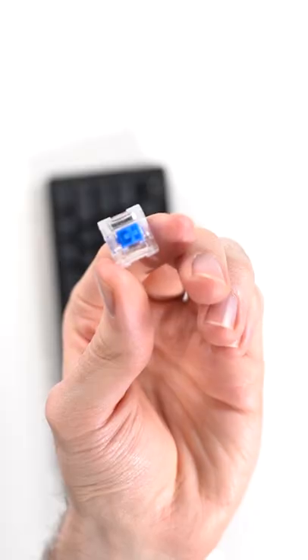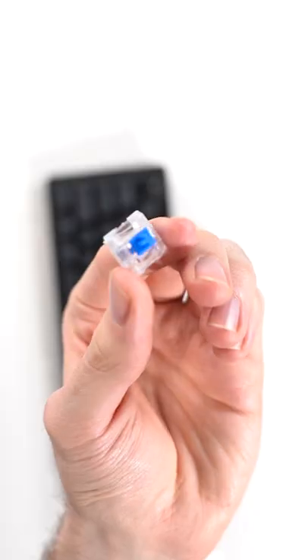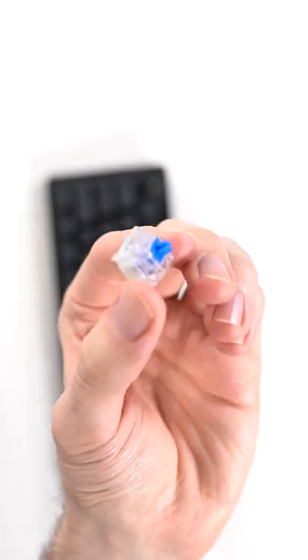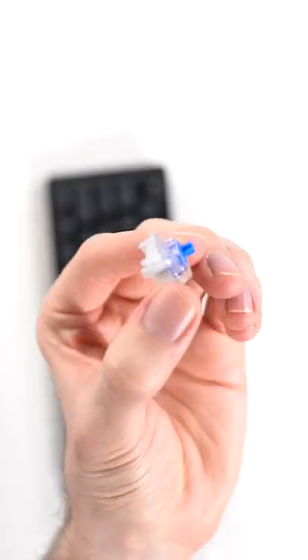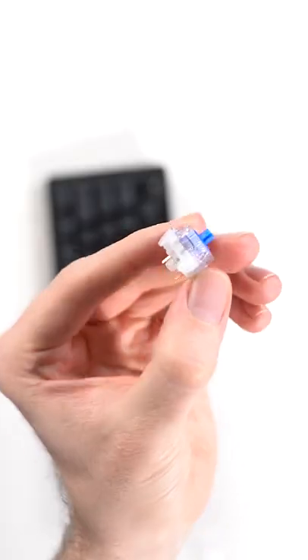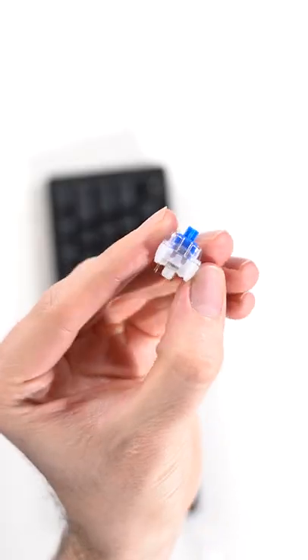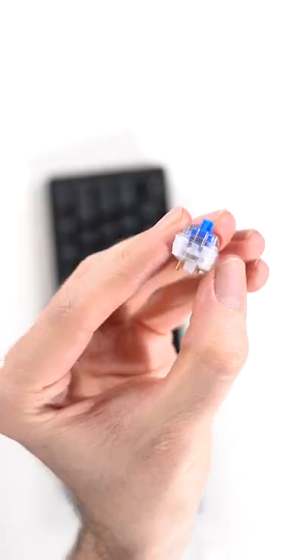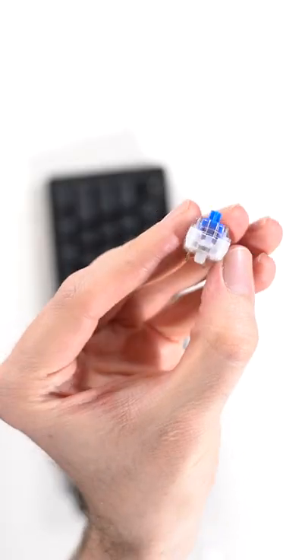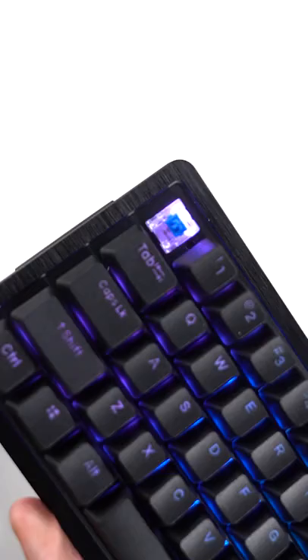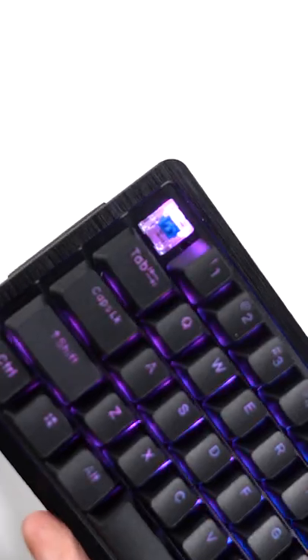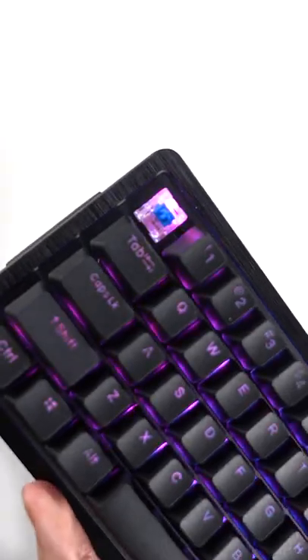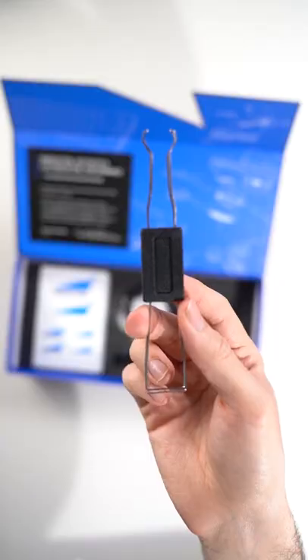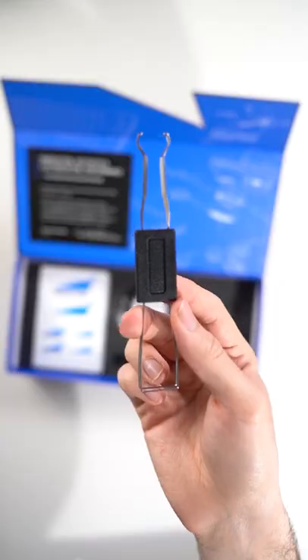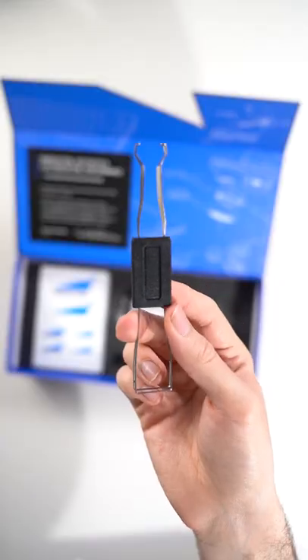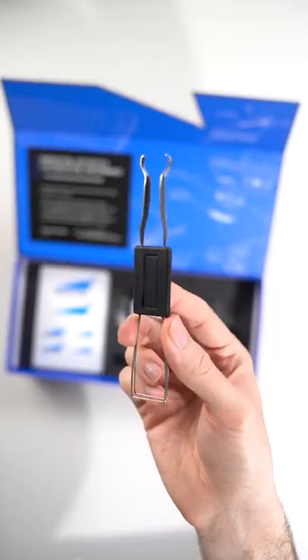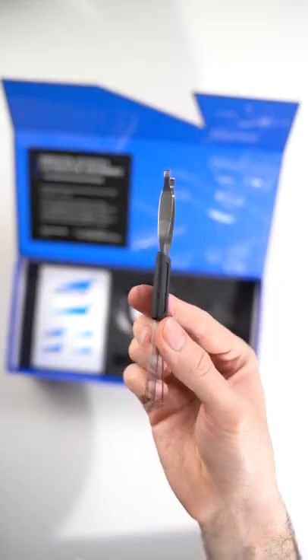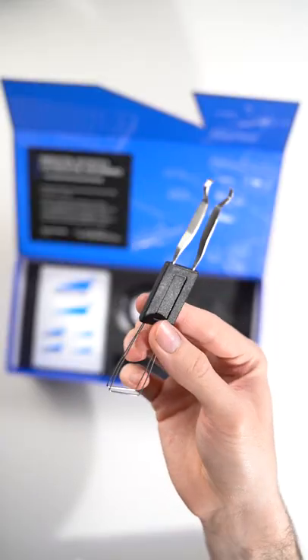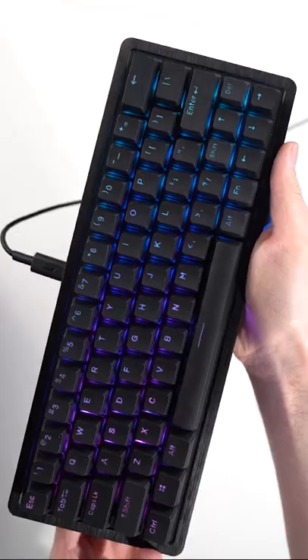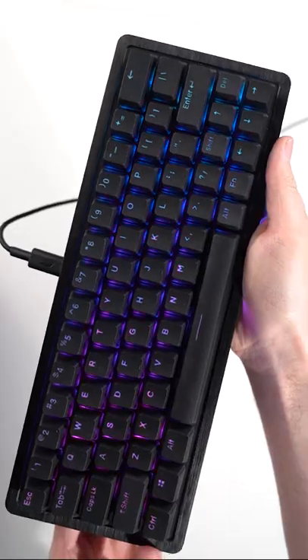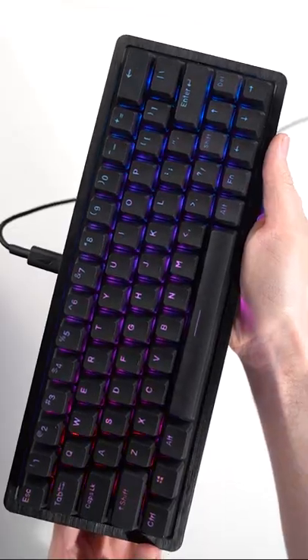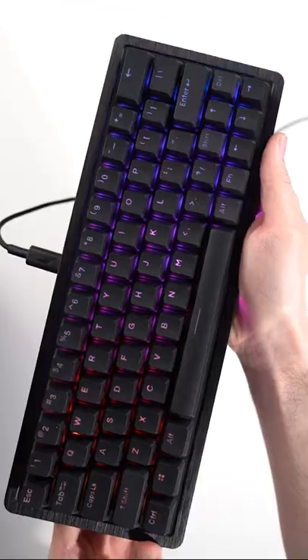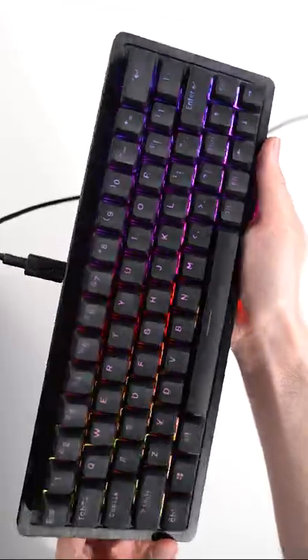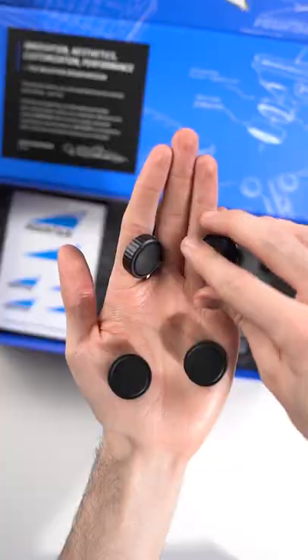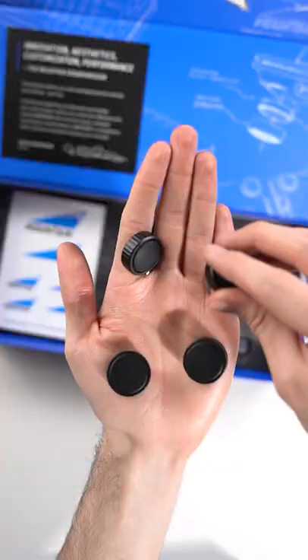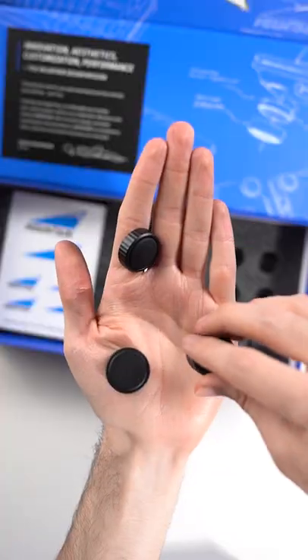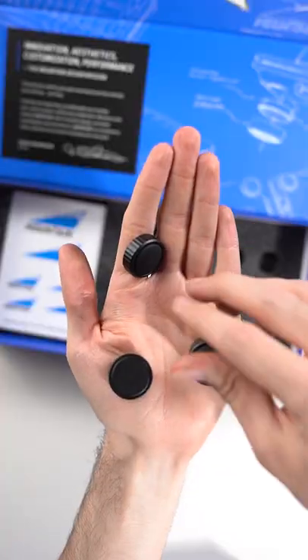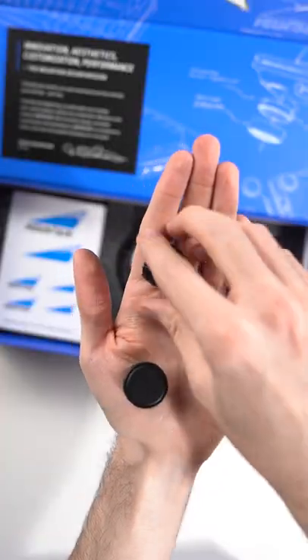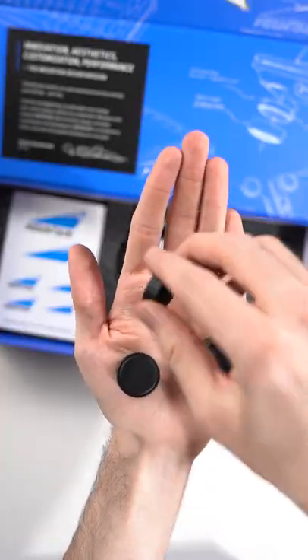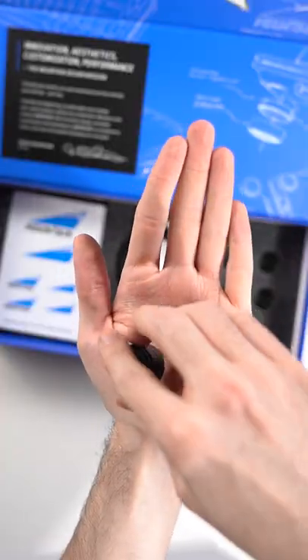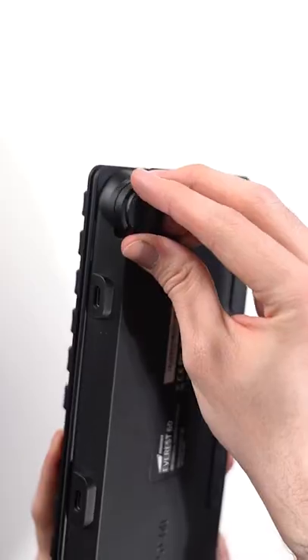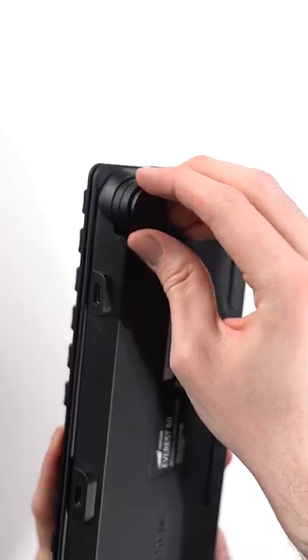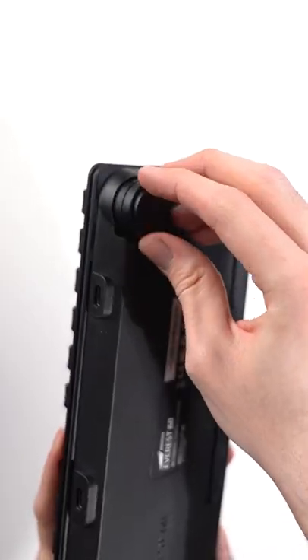This keyboard comes with lubed switches, which are hot-swappable if you desire, the stabilizers are great, and it has adjustable heights using these magnets.